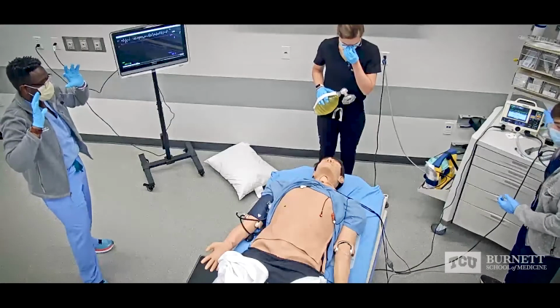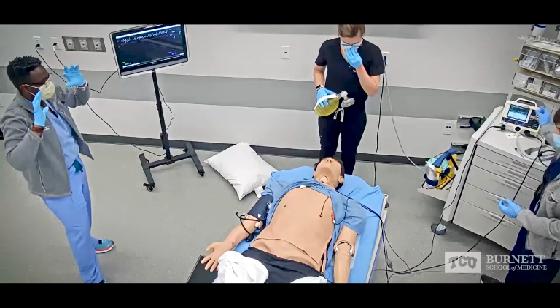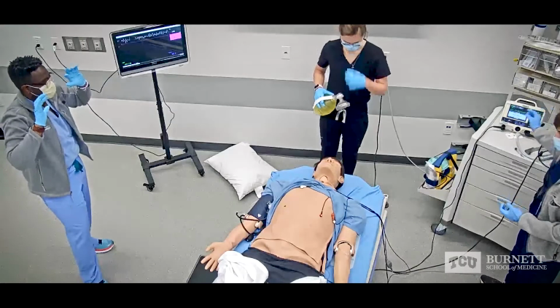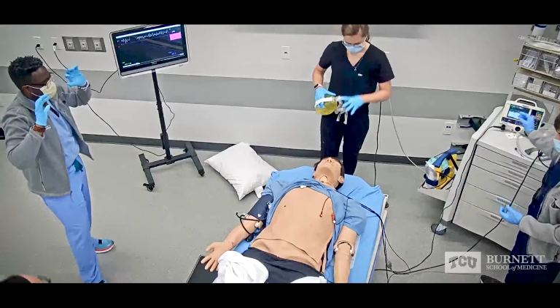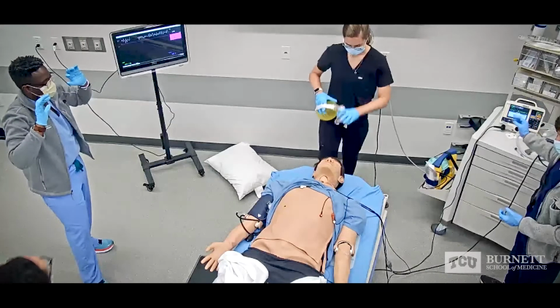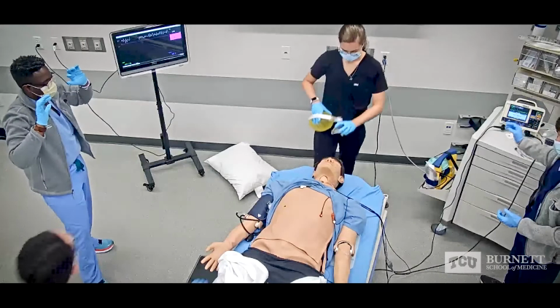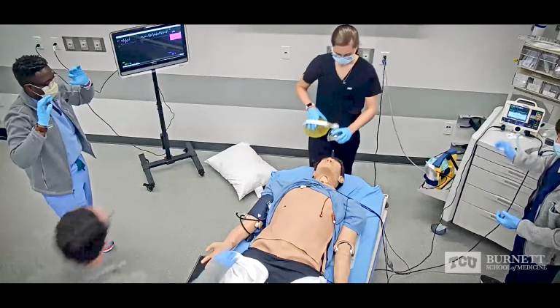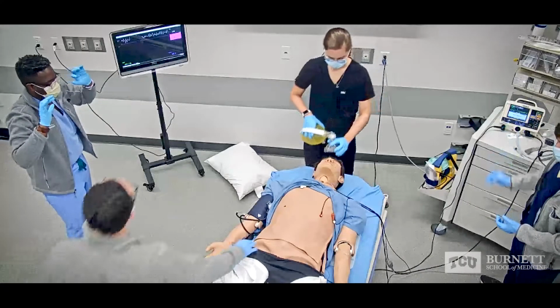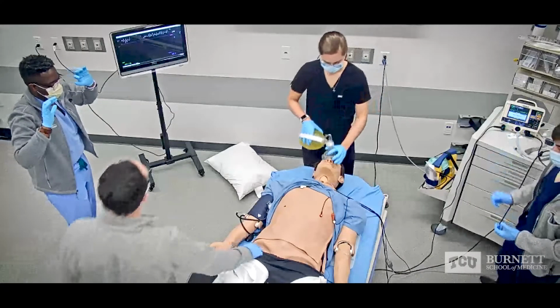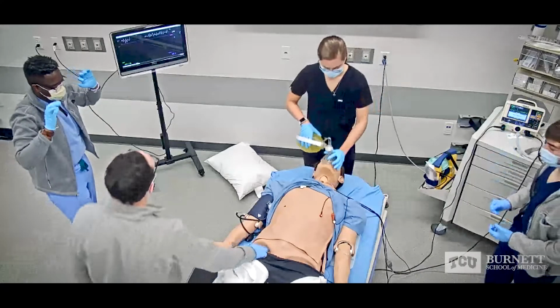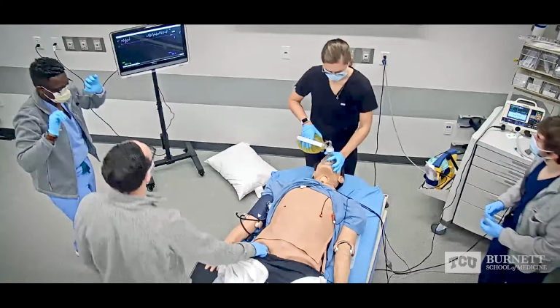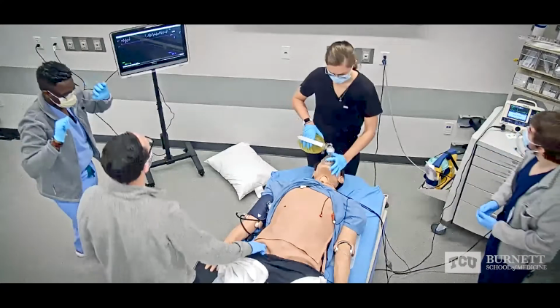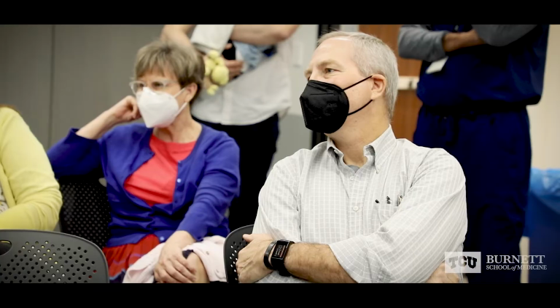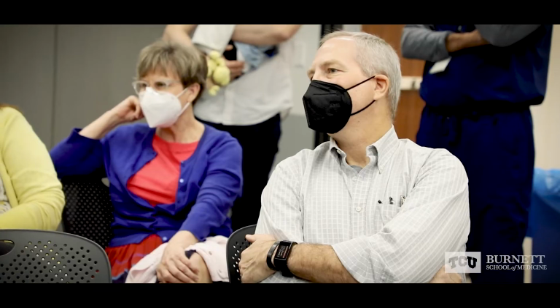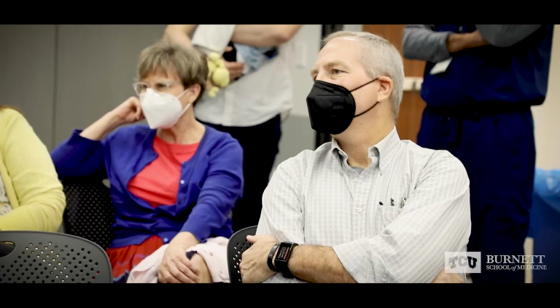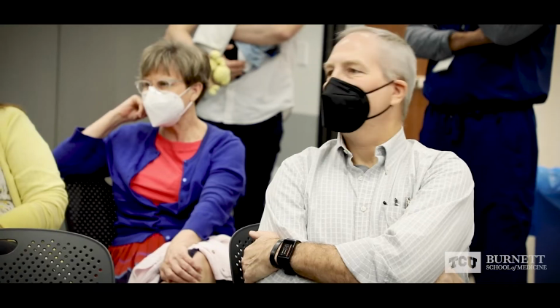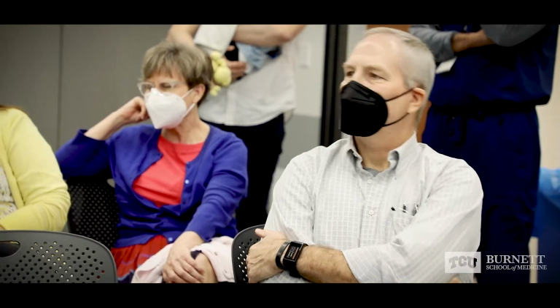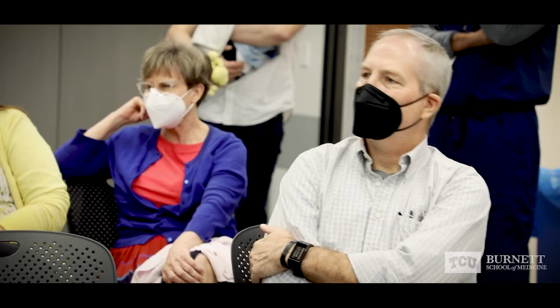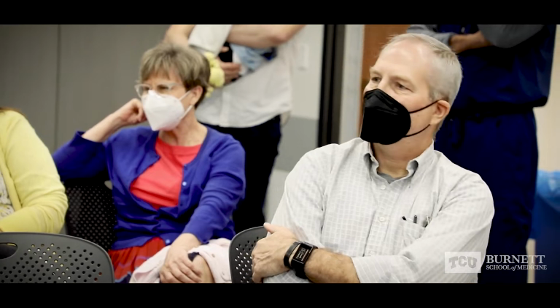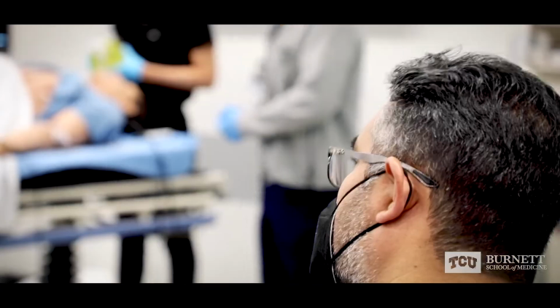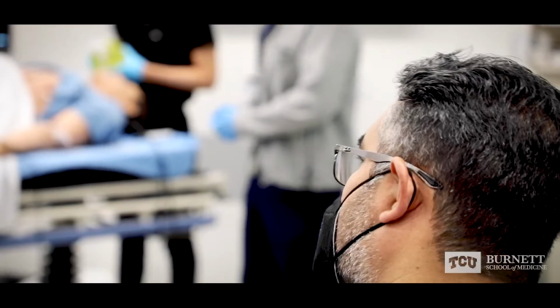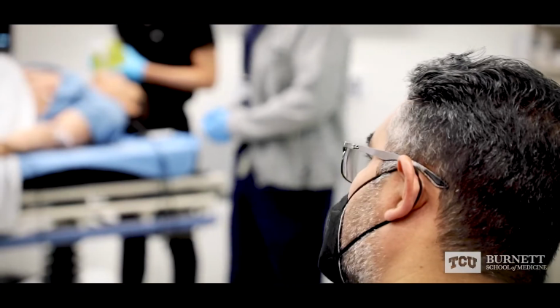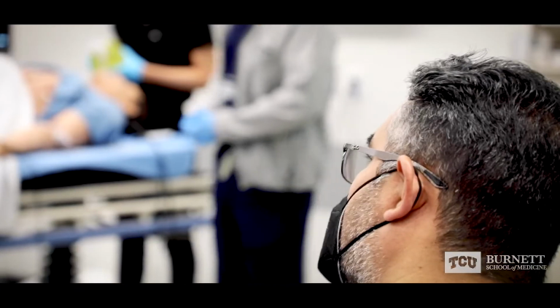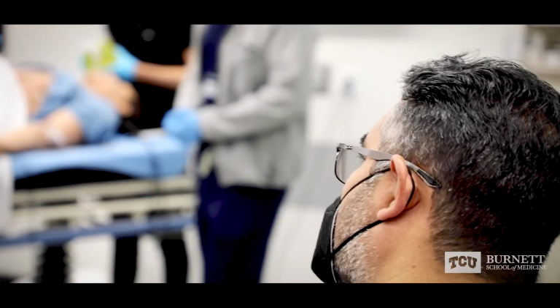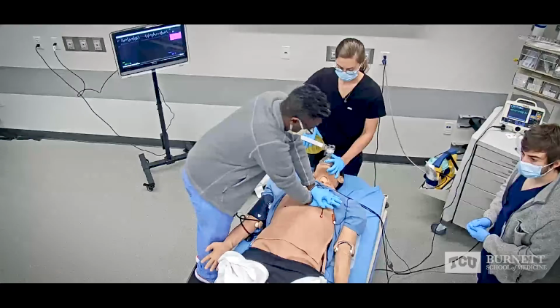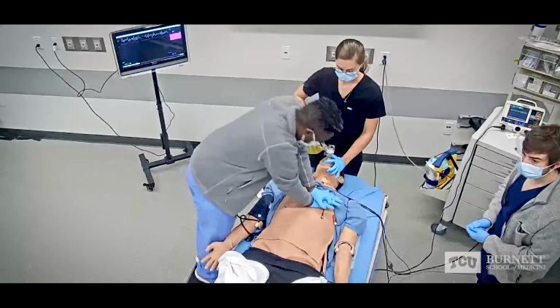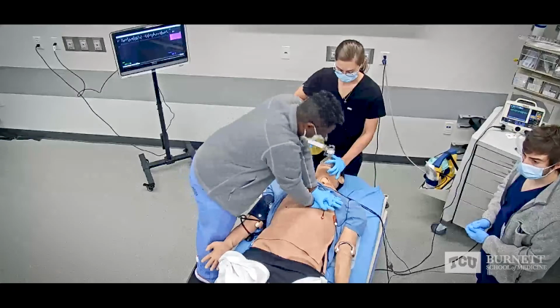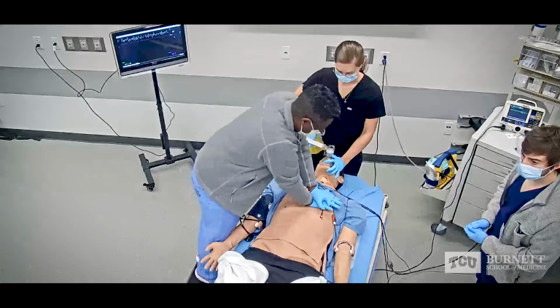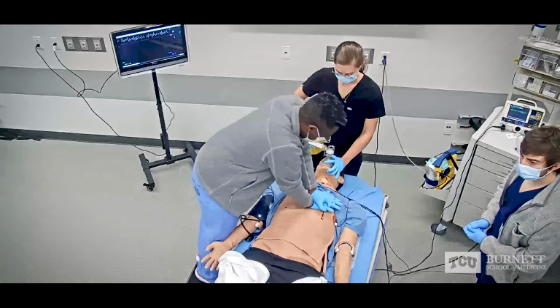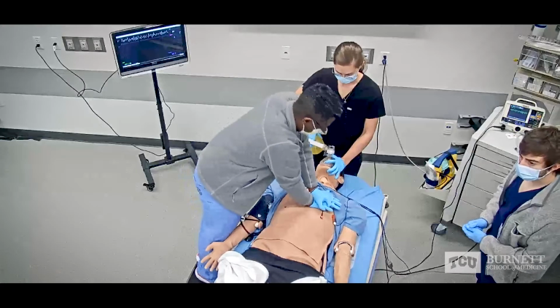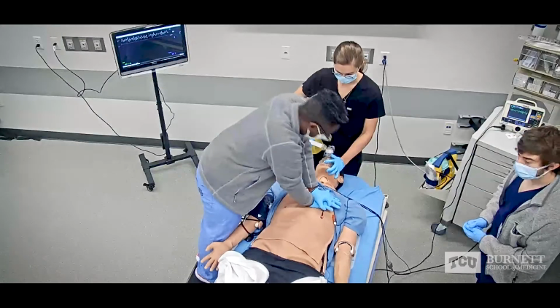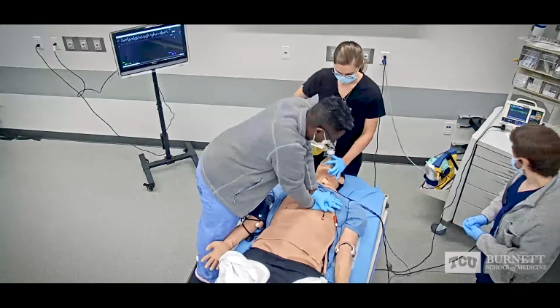Not feeling anything — it looks like he's in V-fib. Let's resume CPR. Okay, resume CPR. One milligram epinephrine.